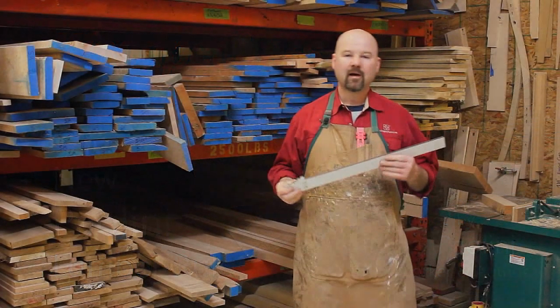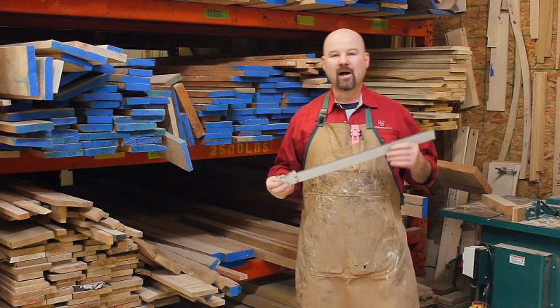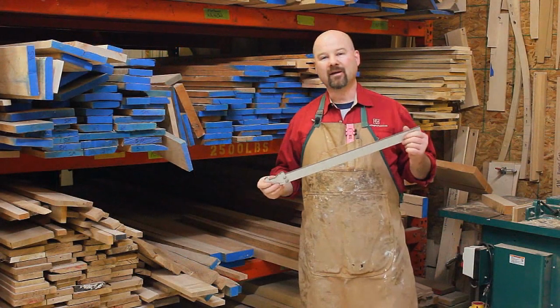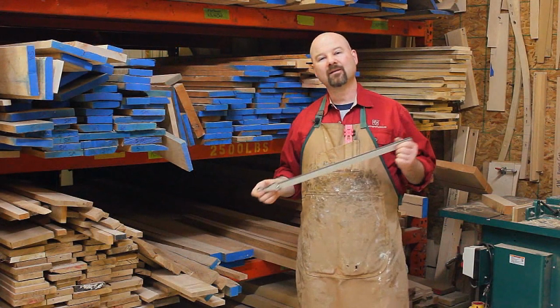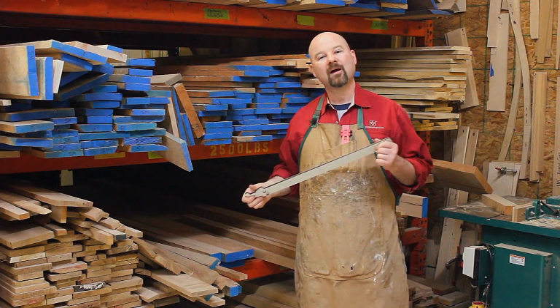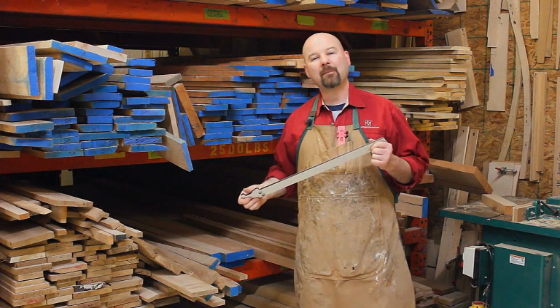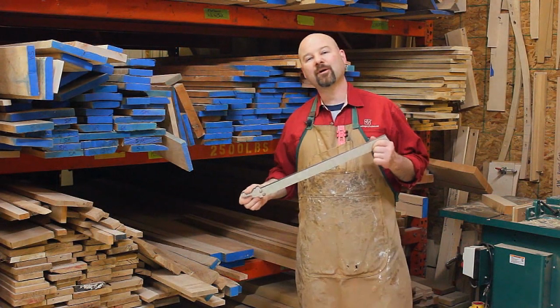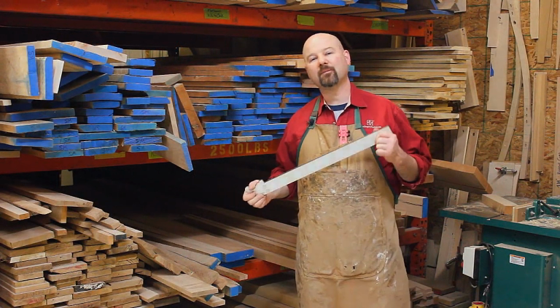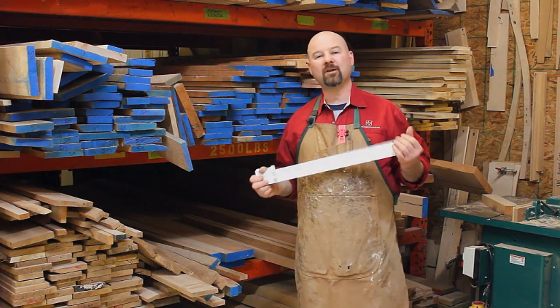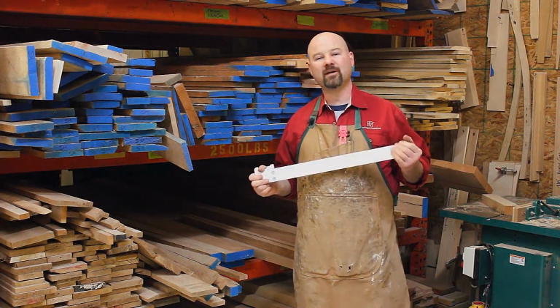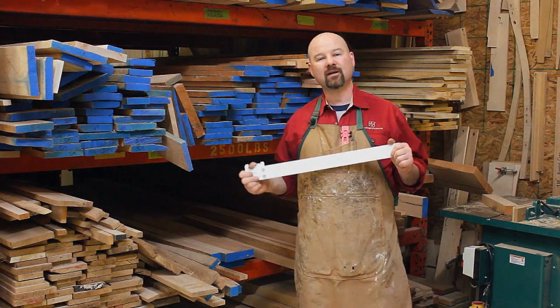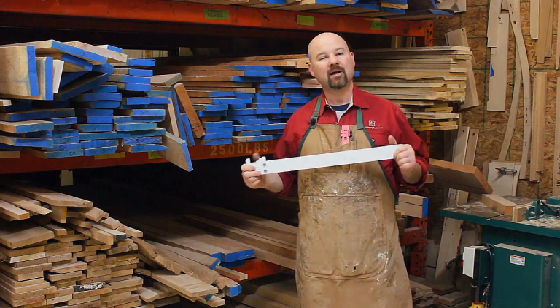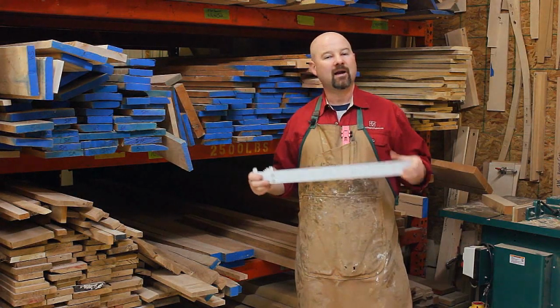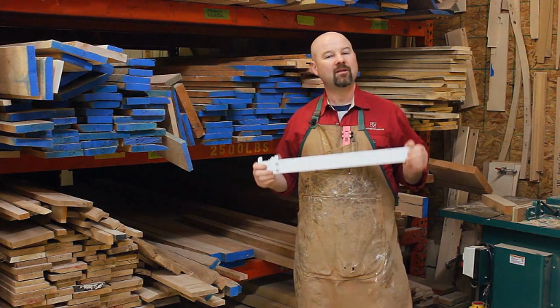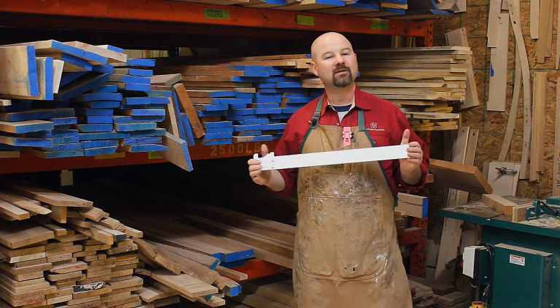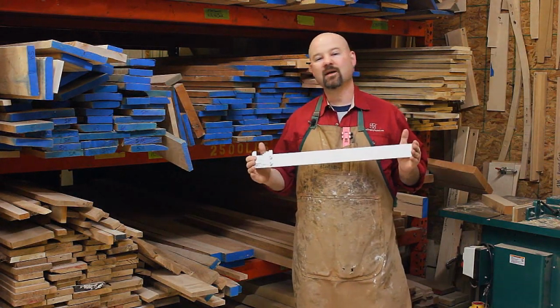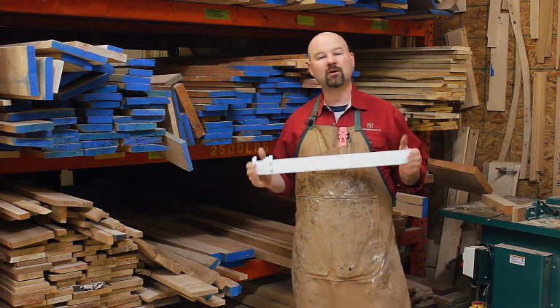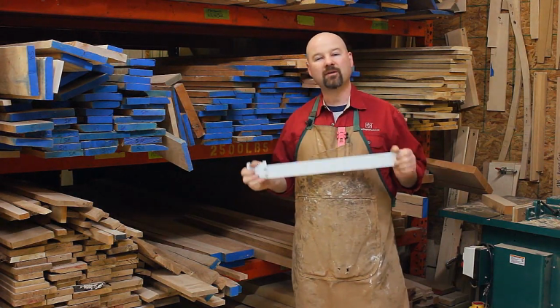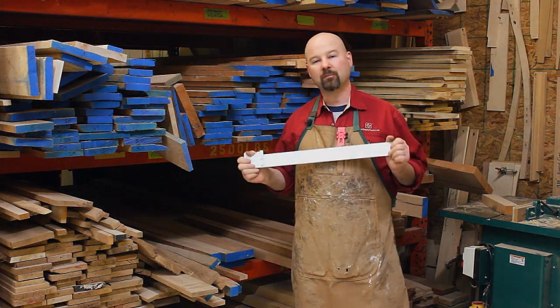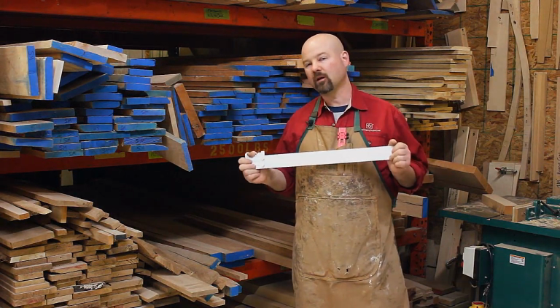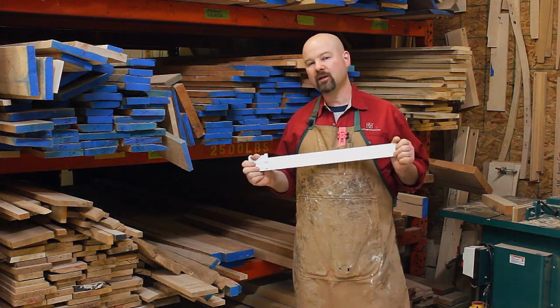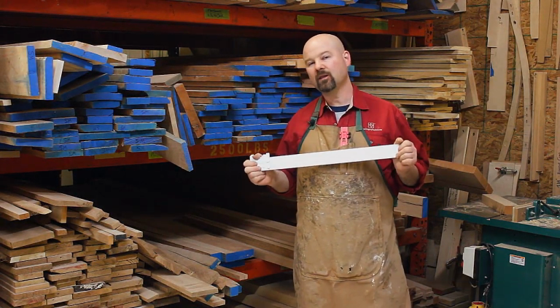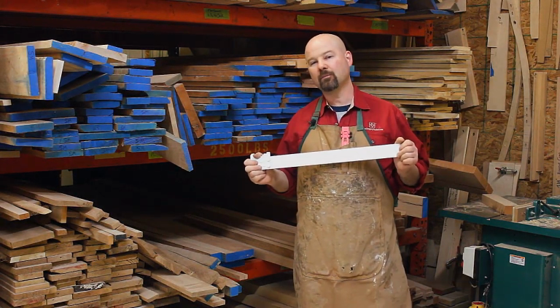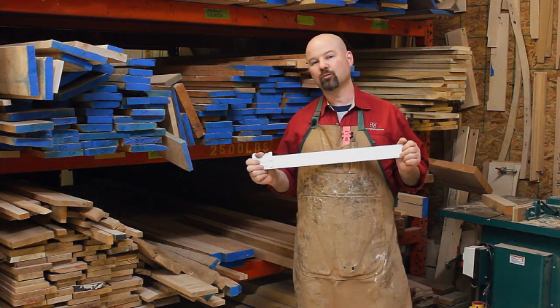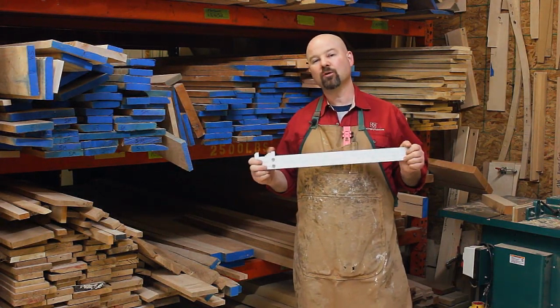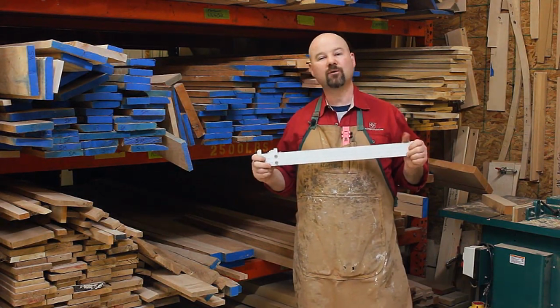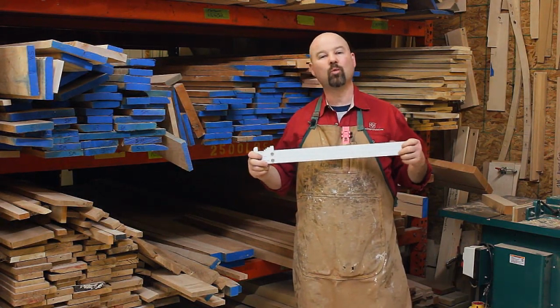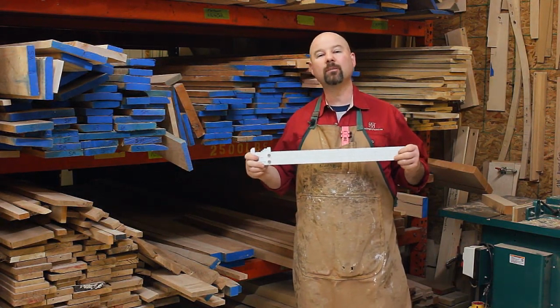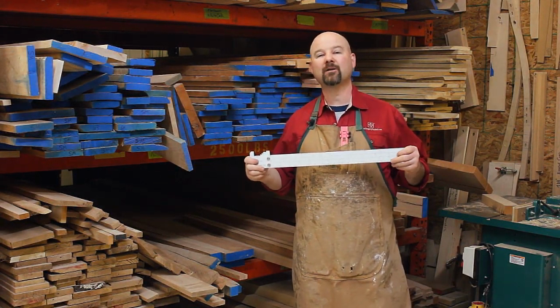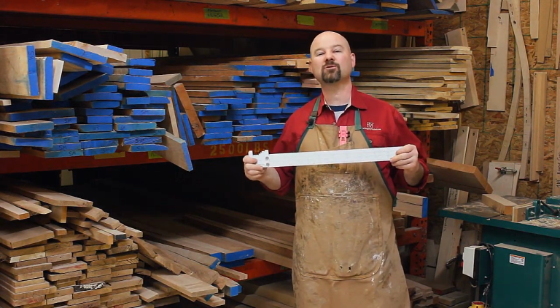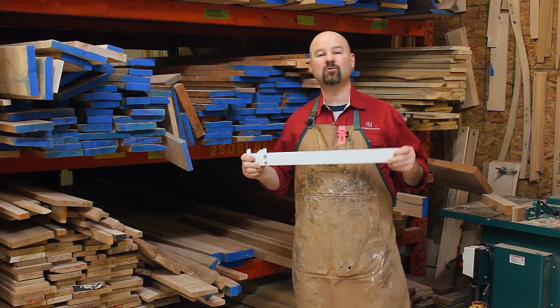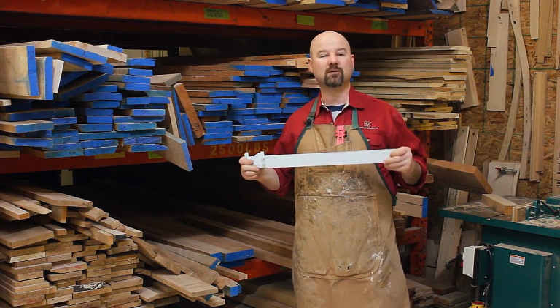Hi, I'm Gregory Paulini and I'd like to tell you about the Paulini Lumber Rule from Woodpecker's Tools.